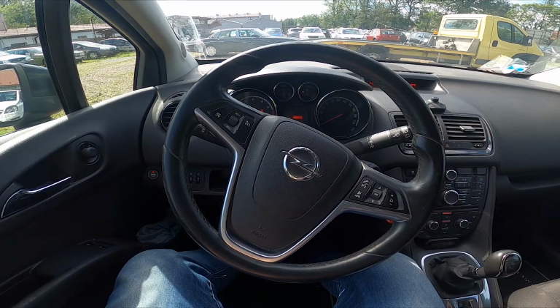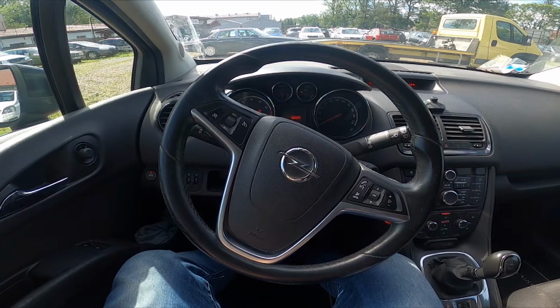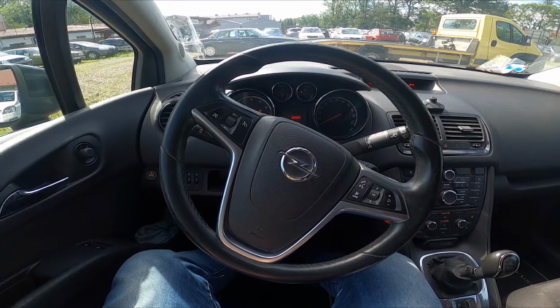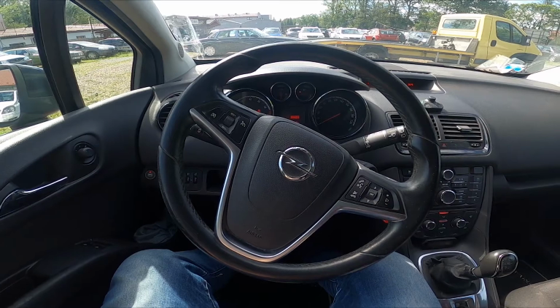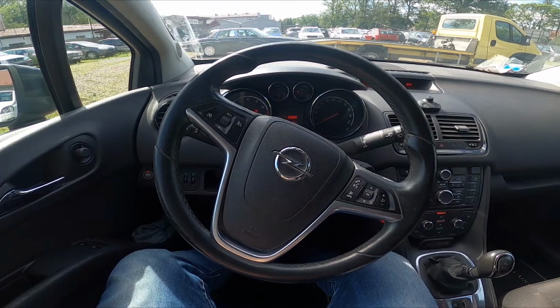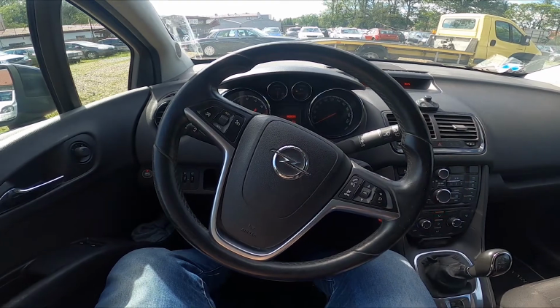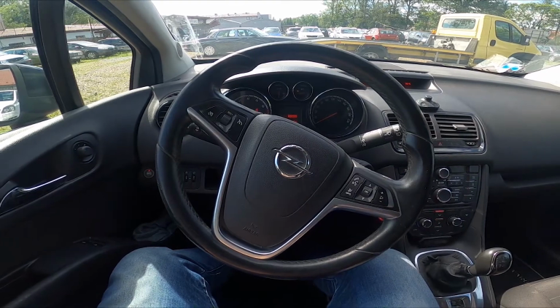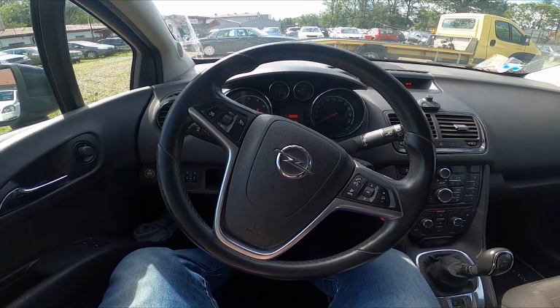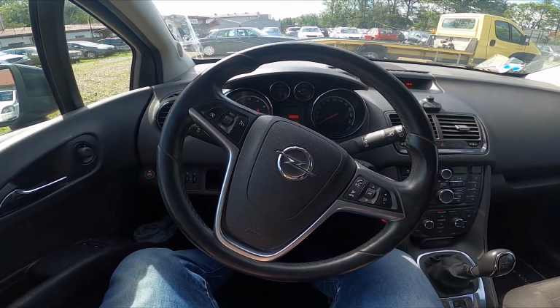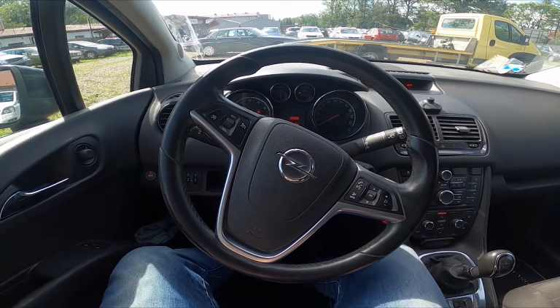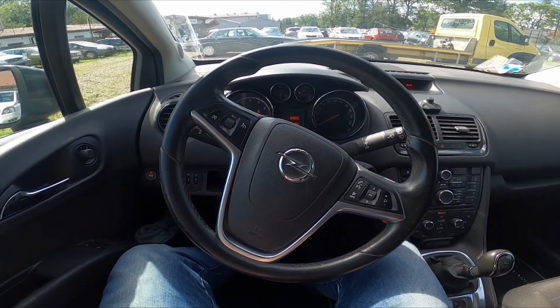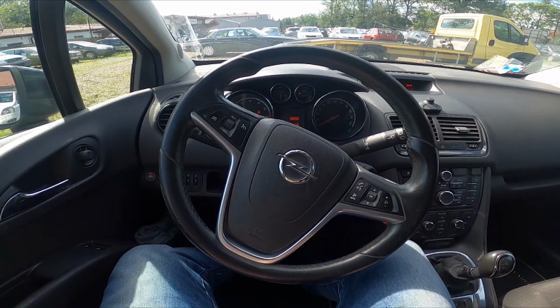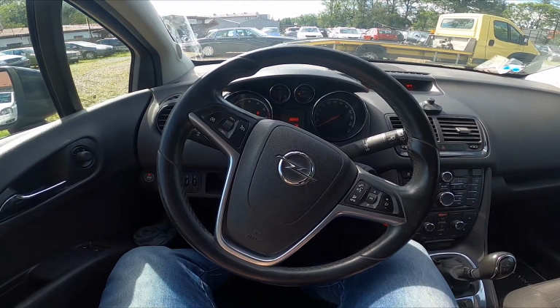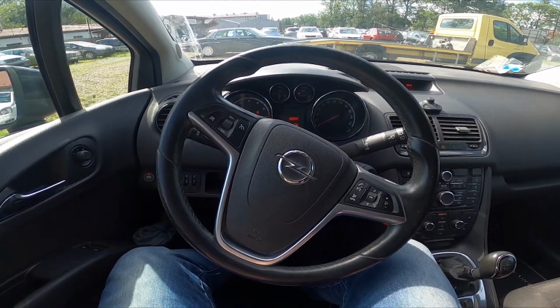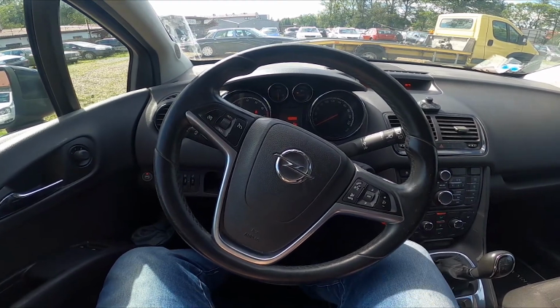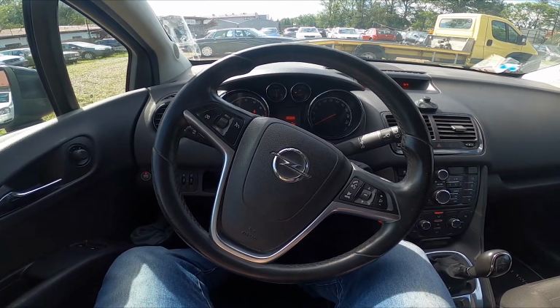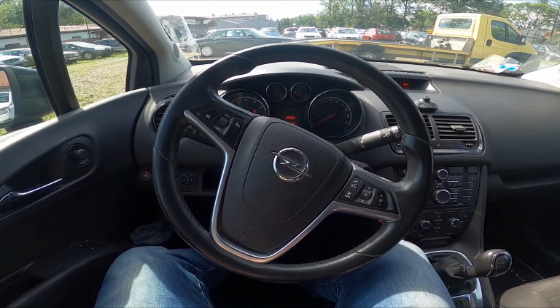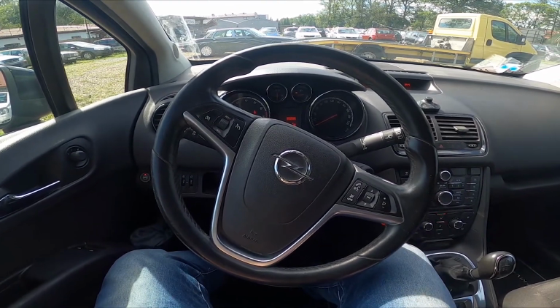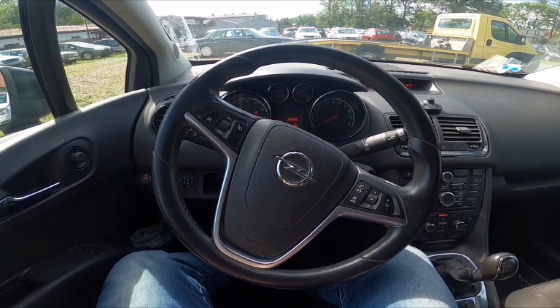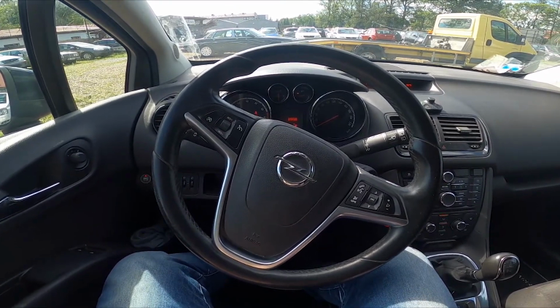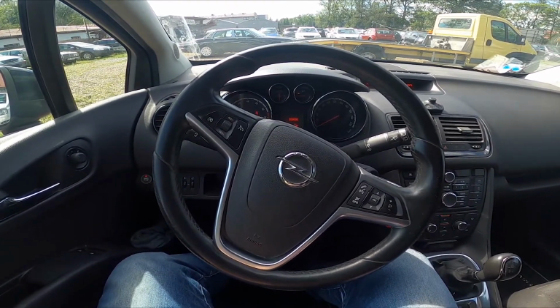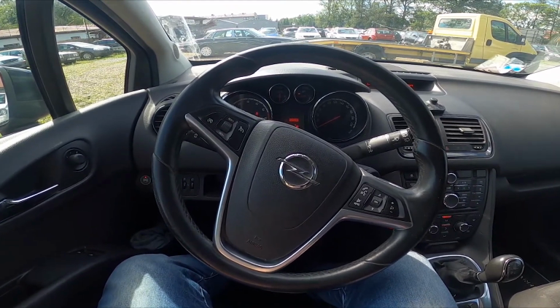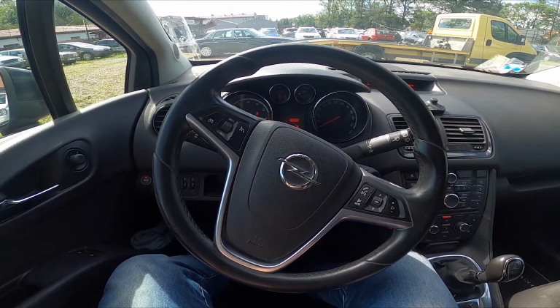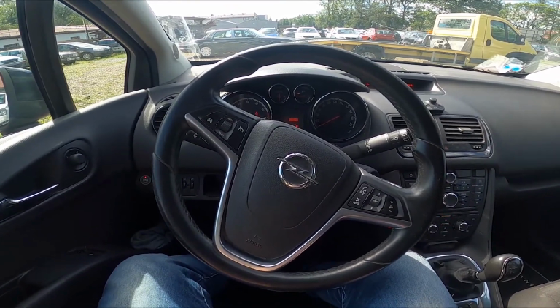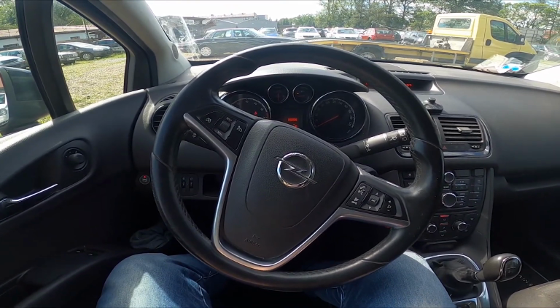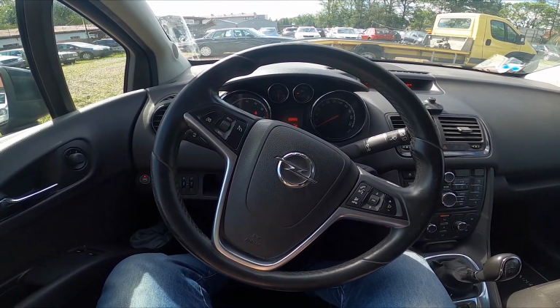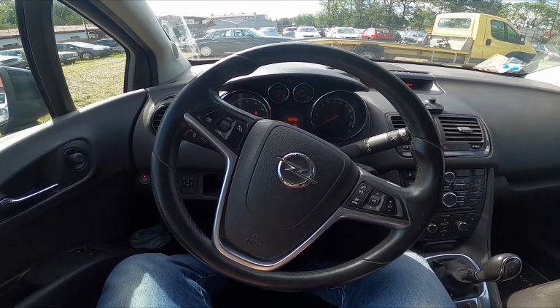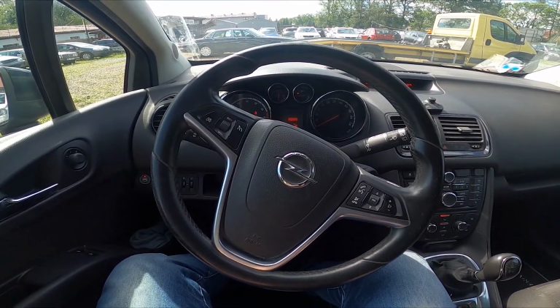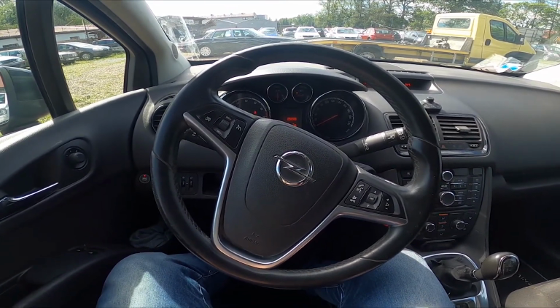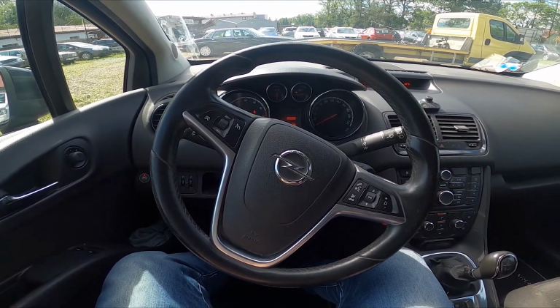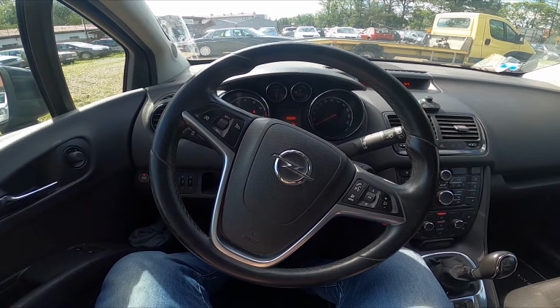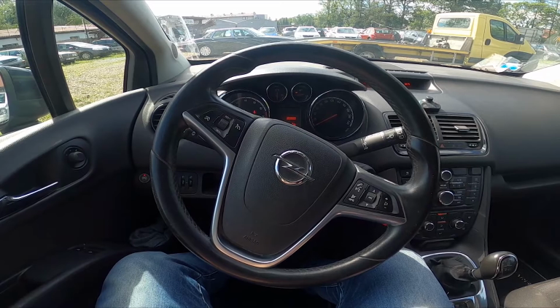Hello, today I'm in Opel Meriva. In this video I'll show you how to lock and unlock all the doors.